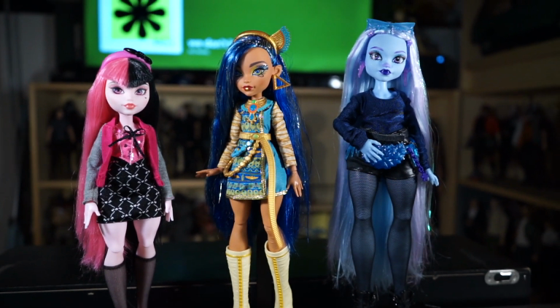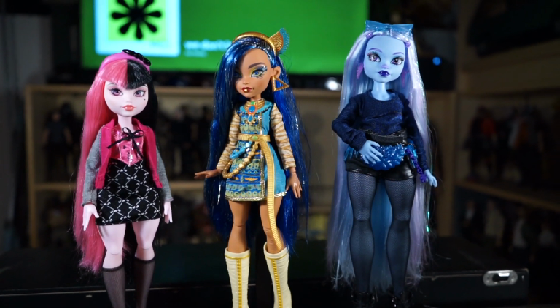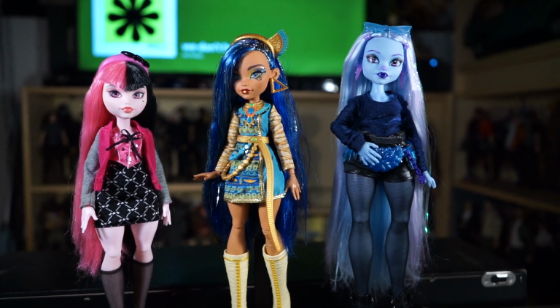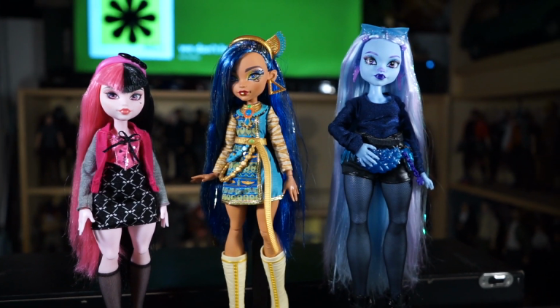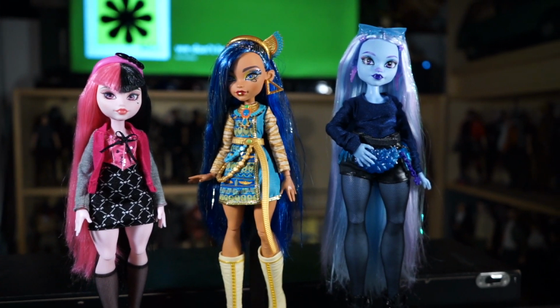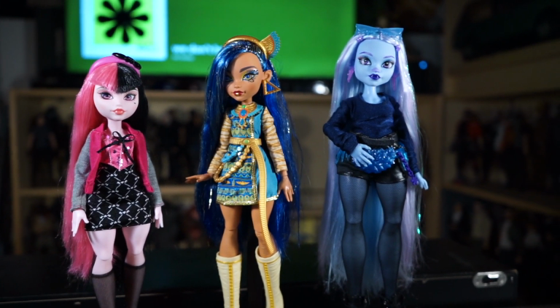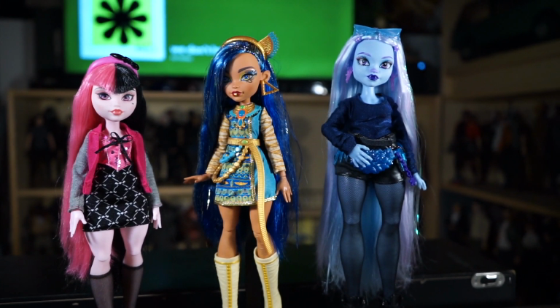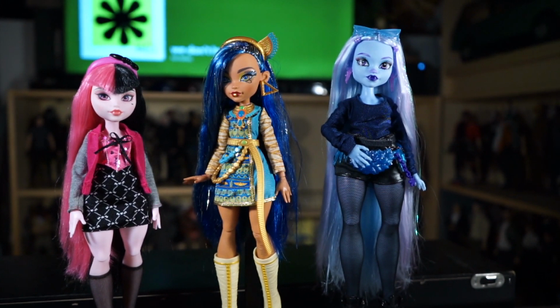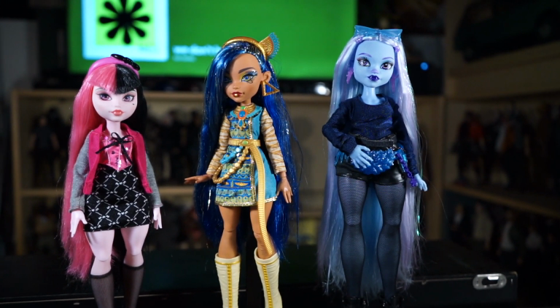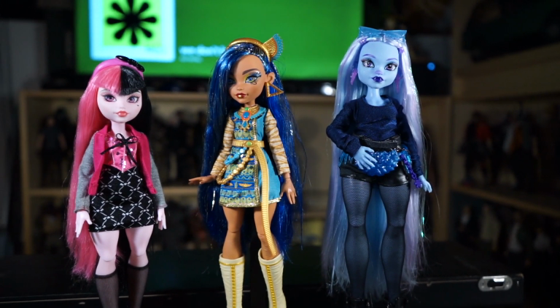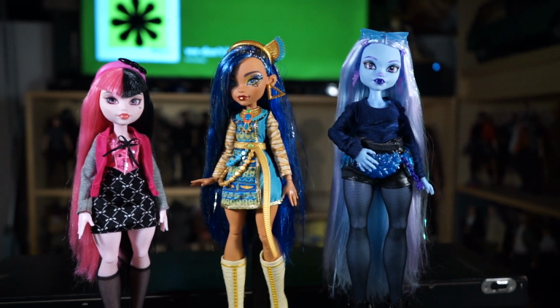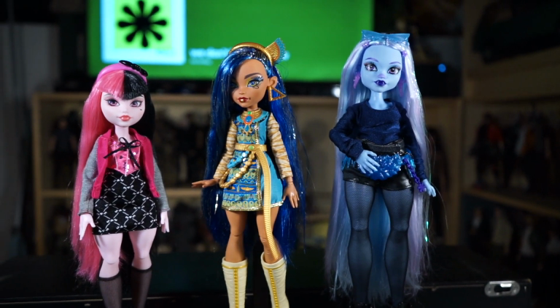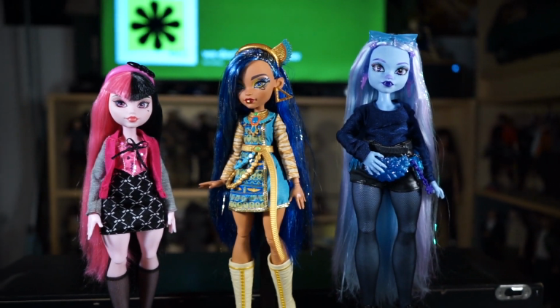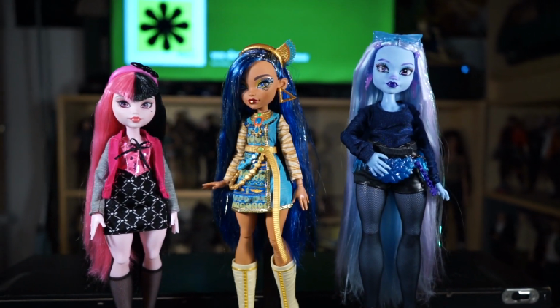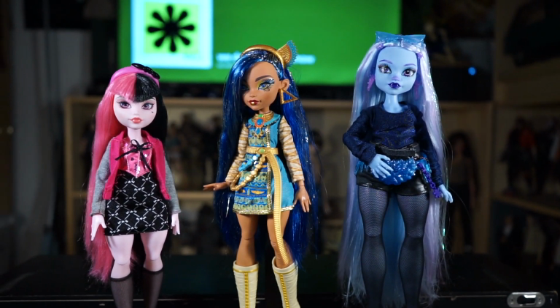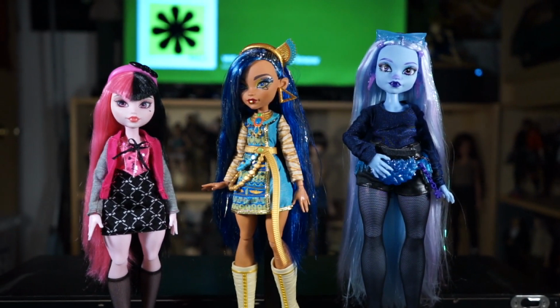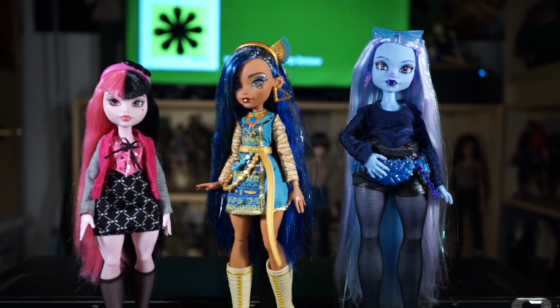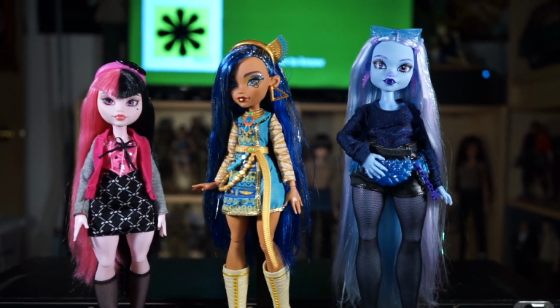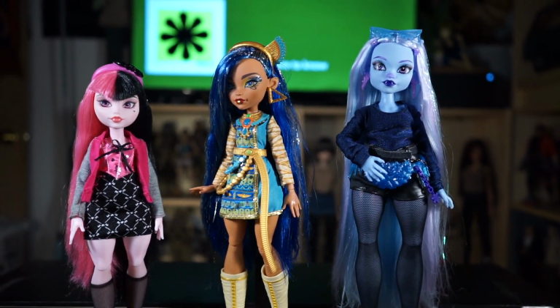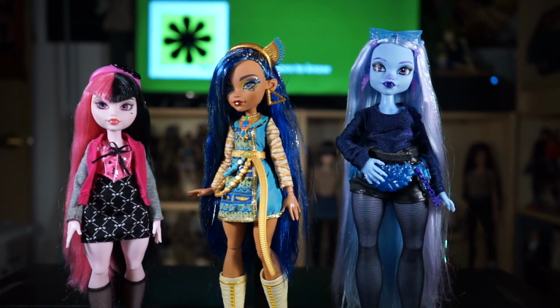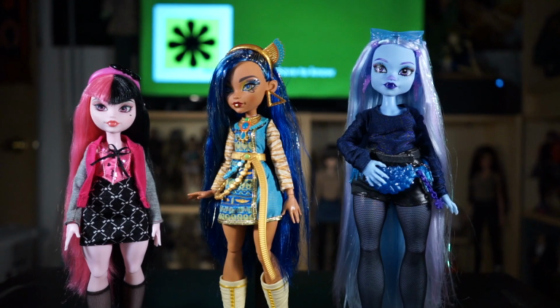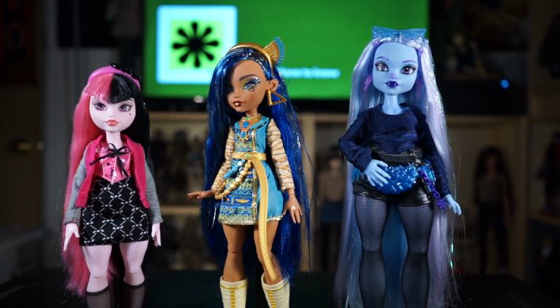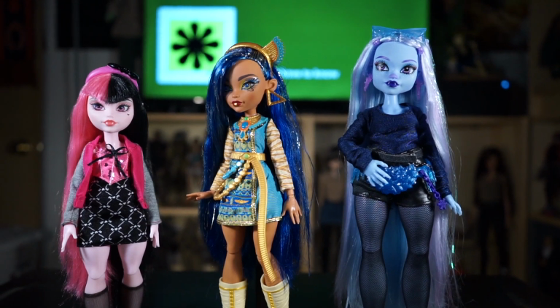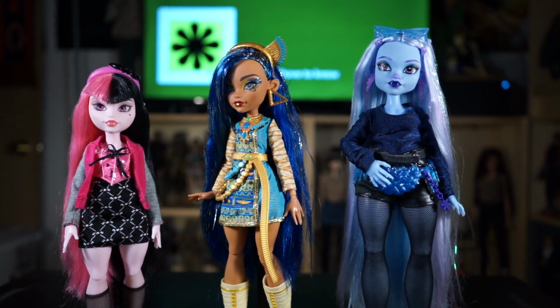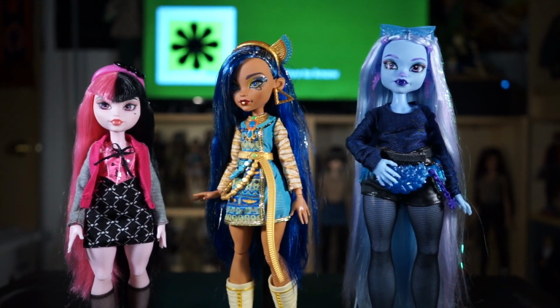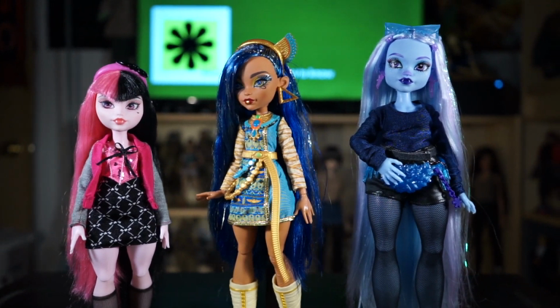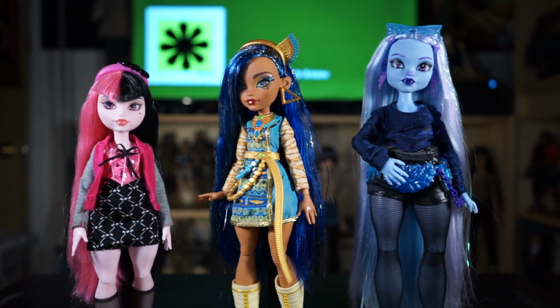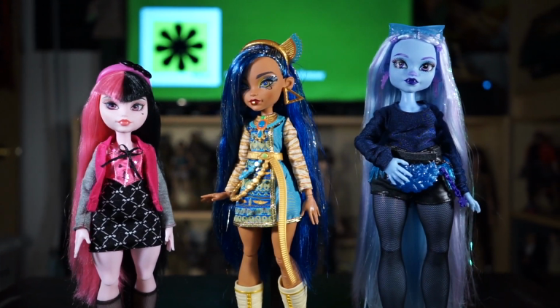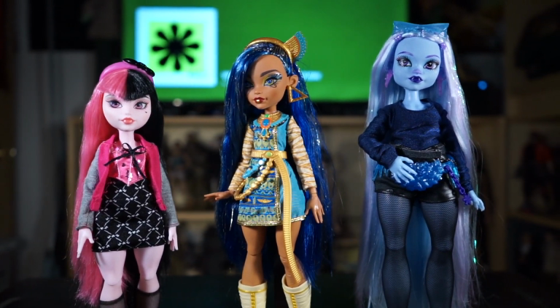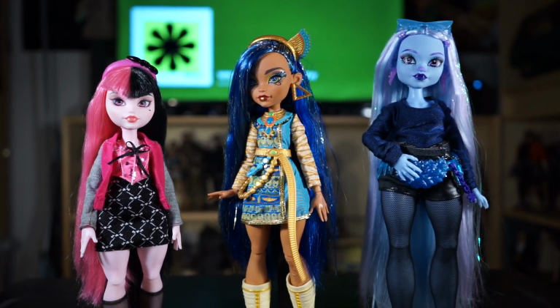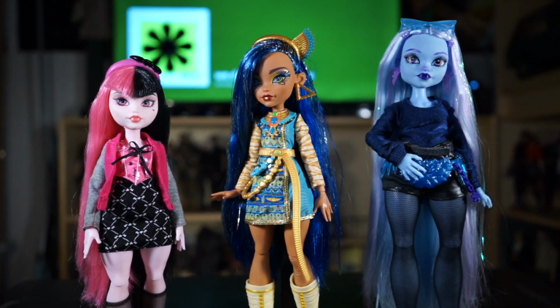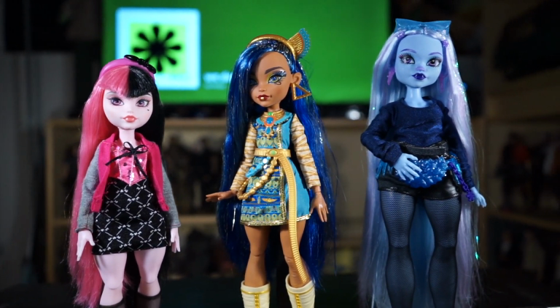One thing I will say is that I wish the bodies were a bit sturdier. They seem to be a little bit floppy.